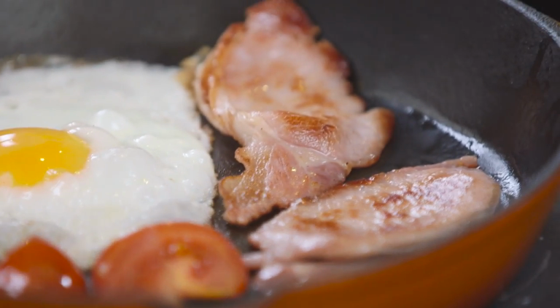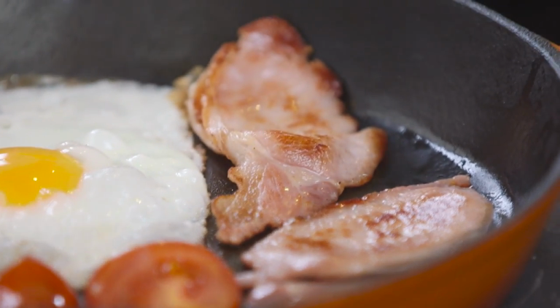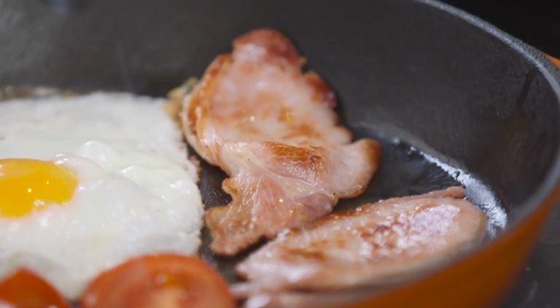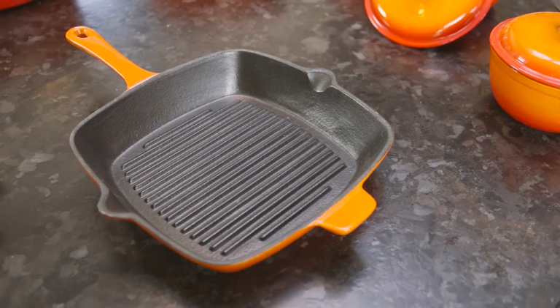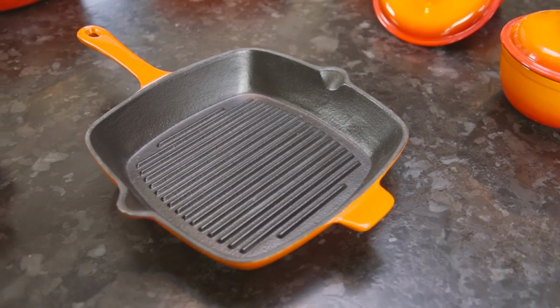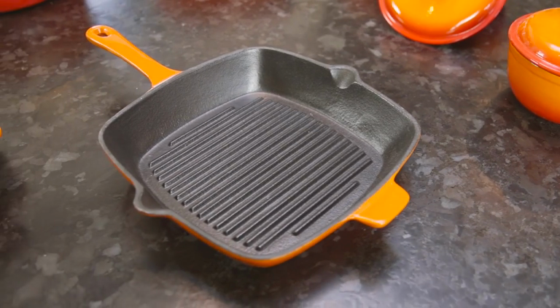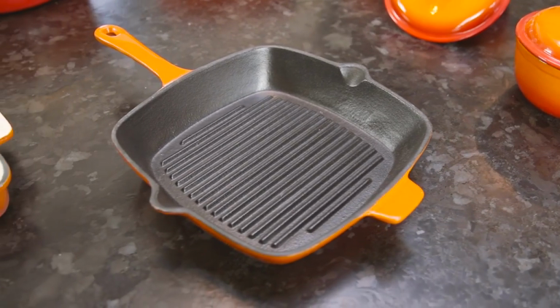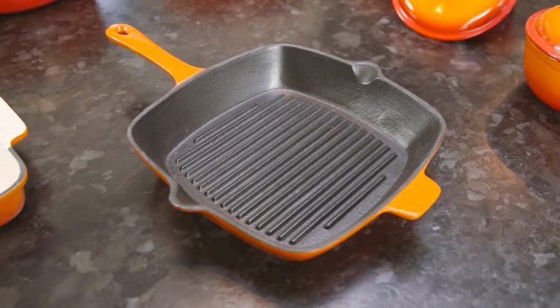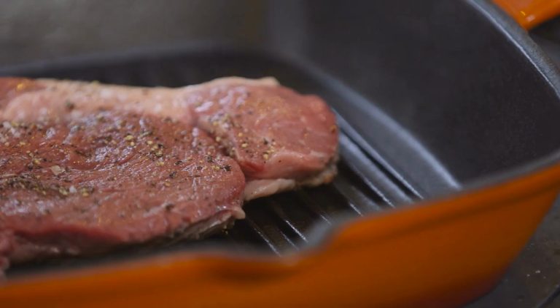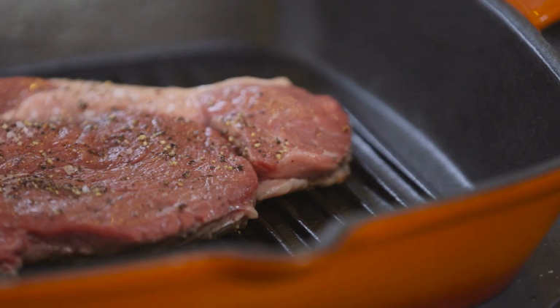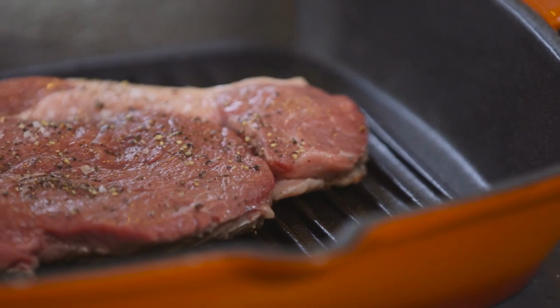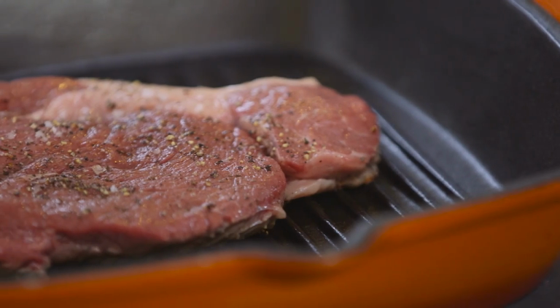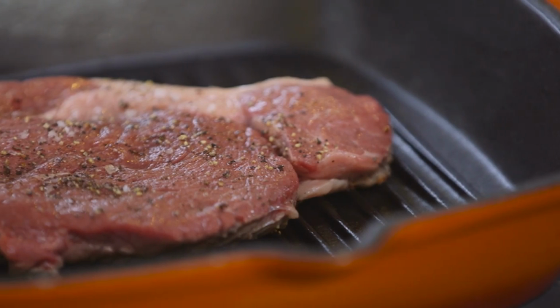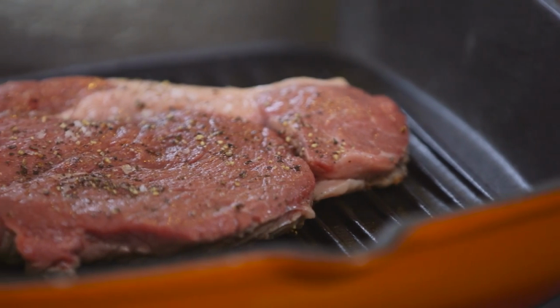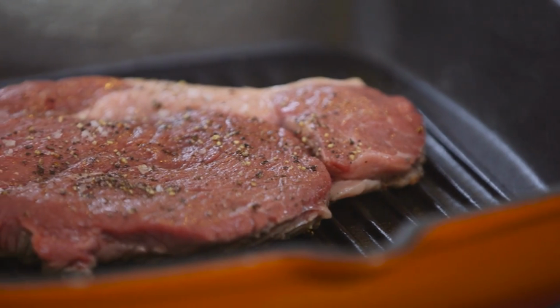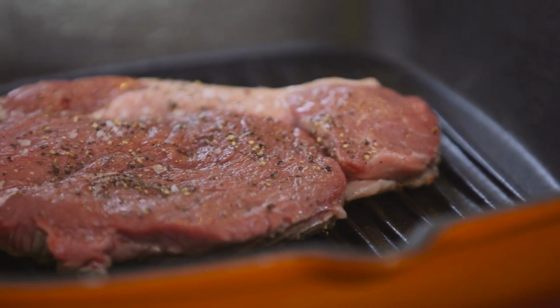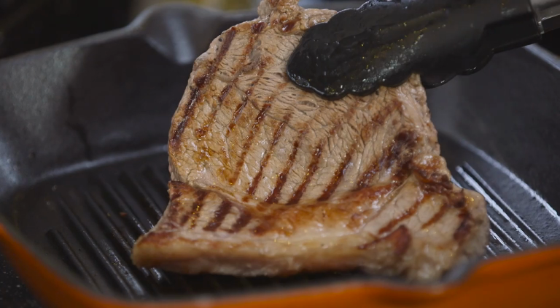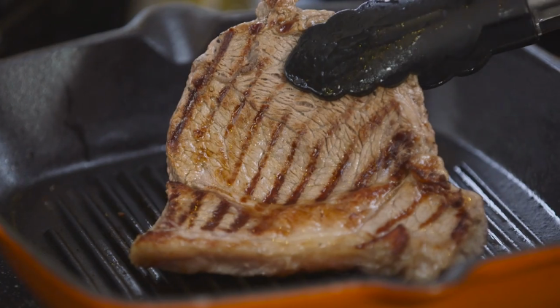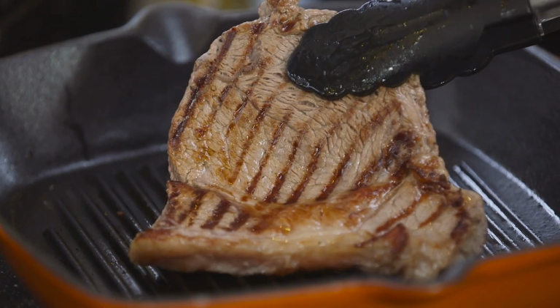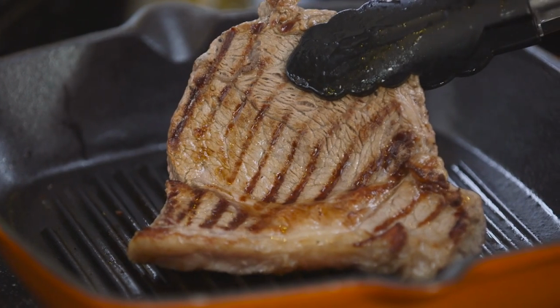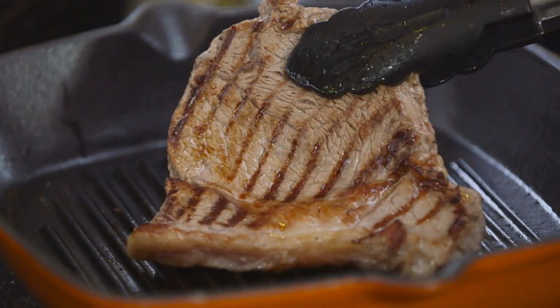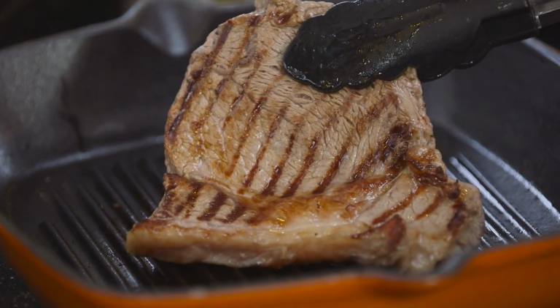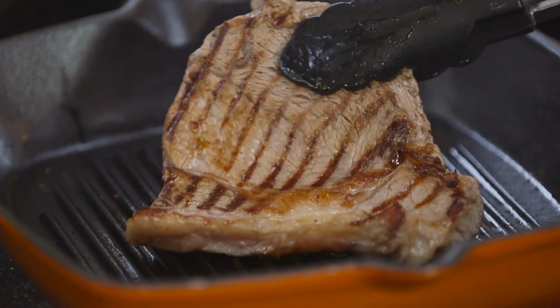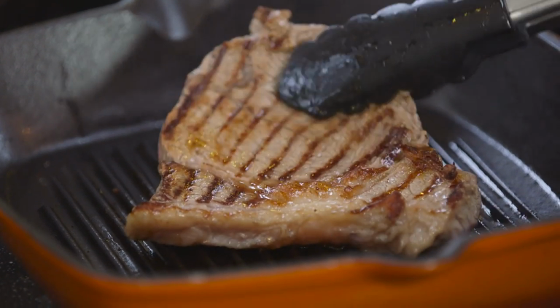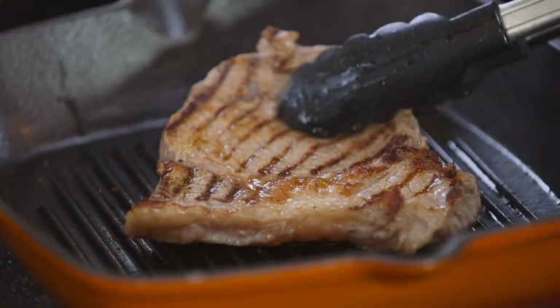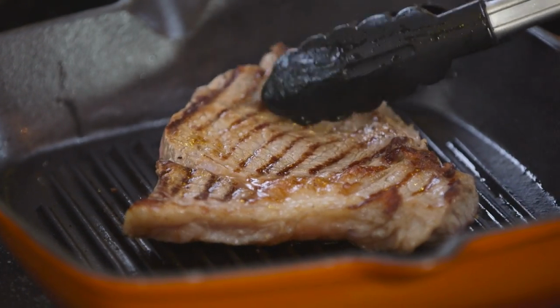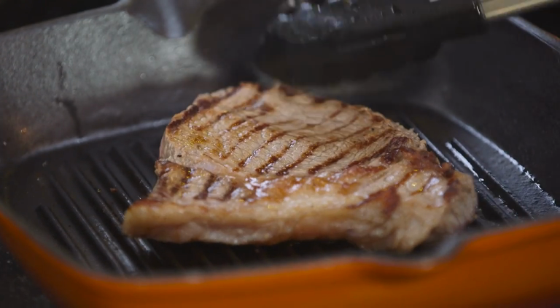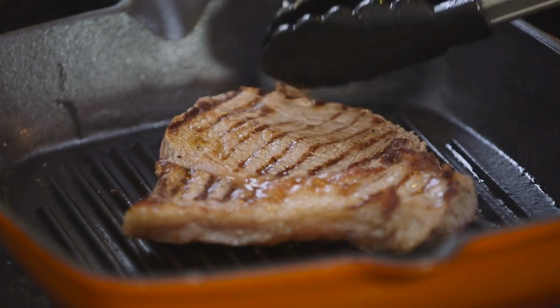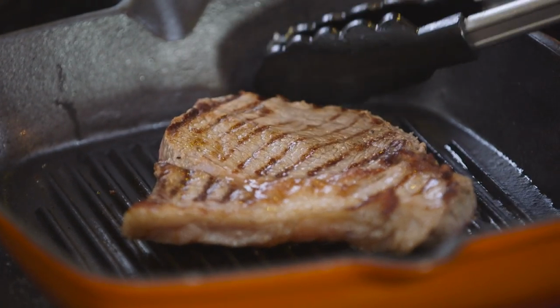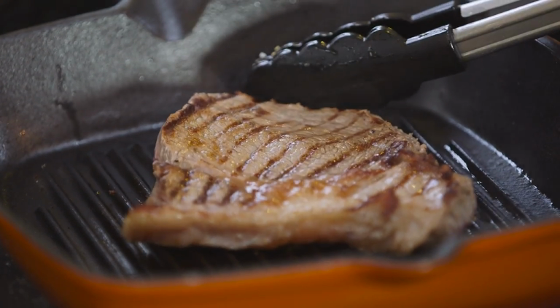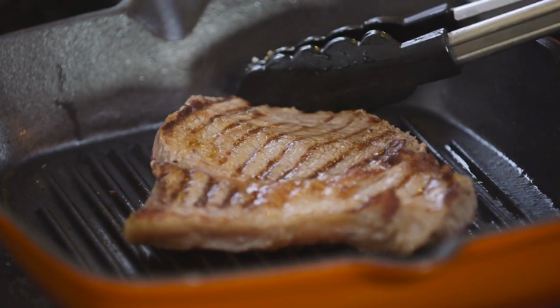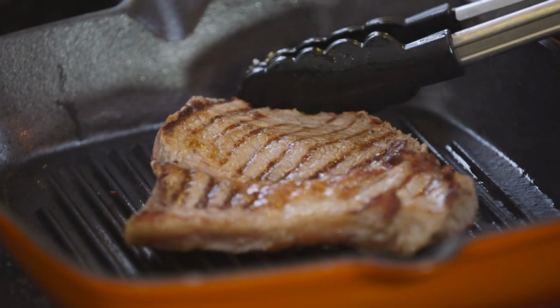There's also a large skillet with a ribbed interior to give that perfect char-grilled finish, ideal for searing and grilling meat and veg.